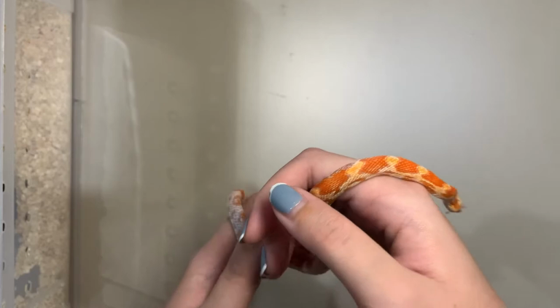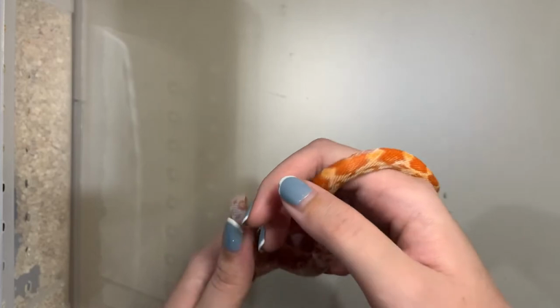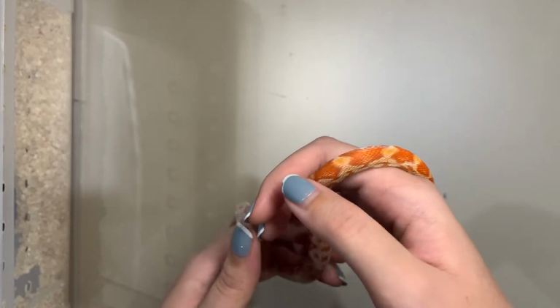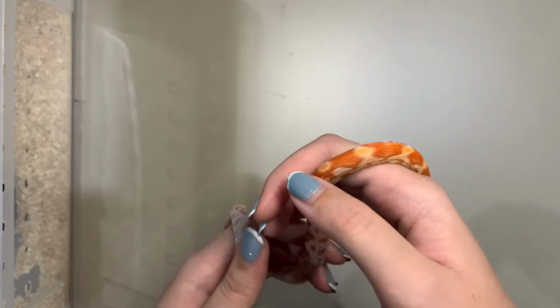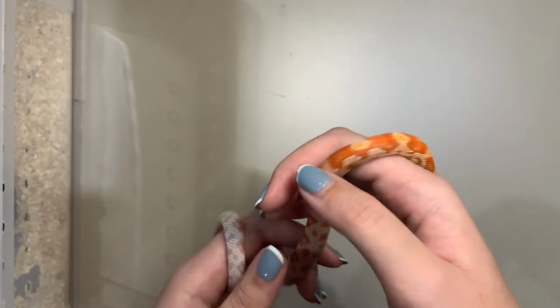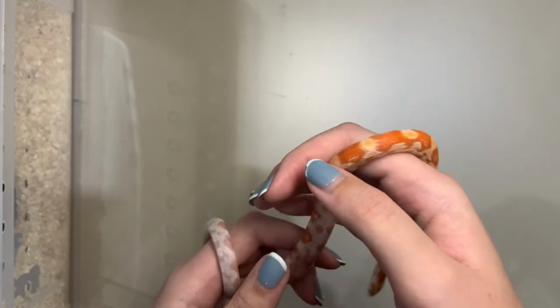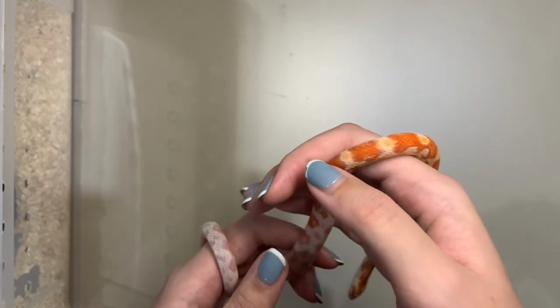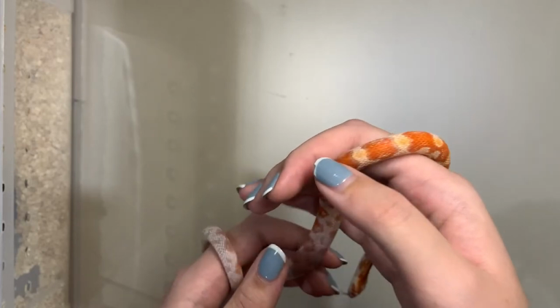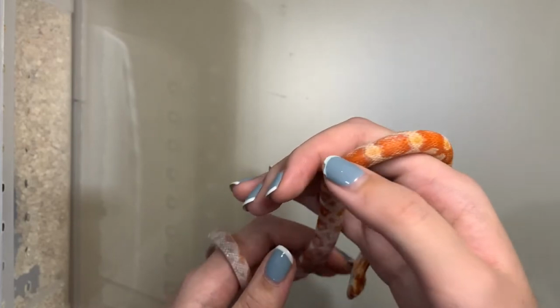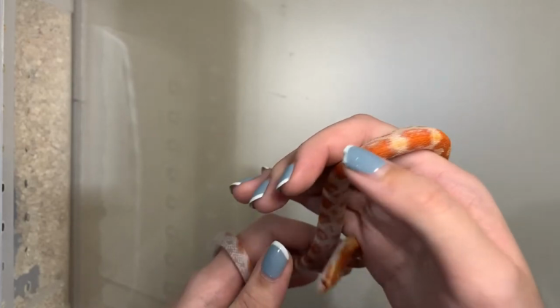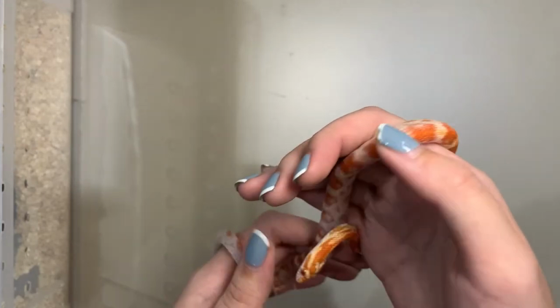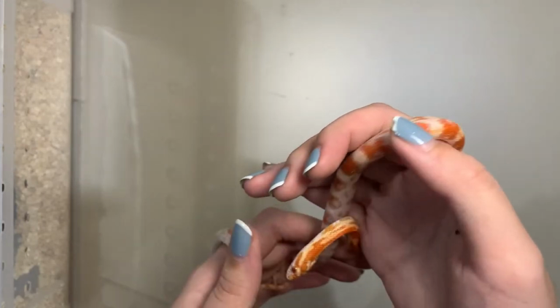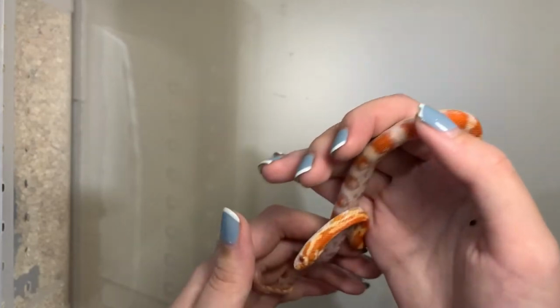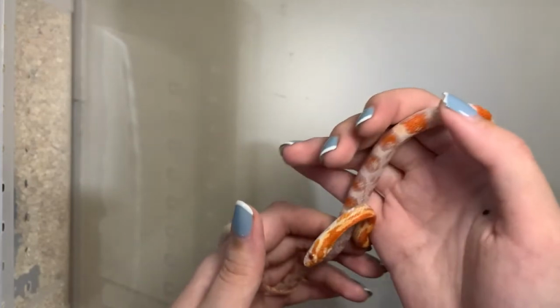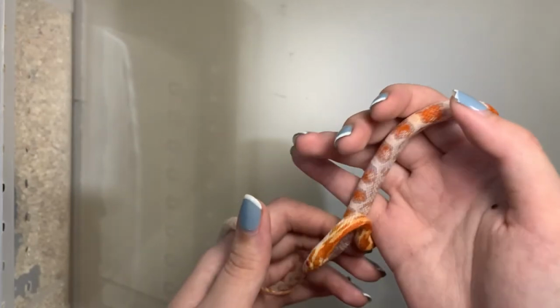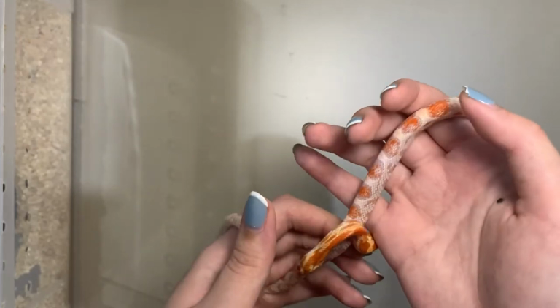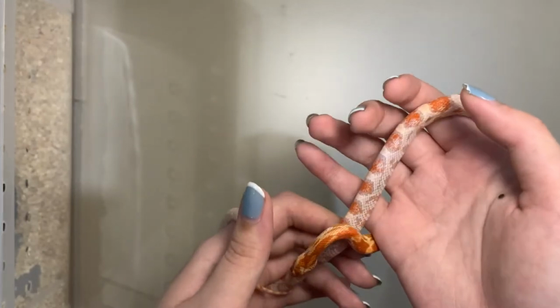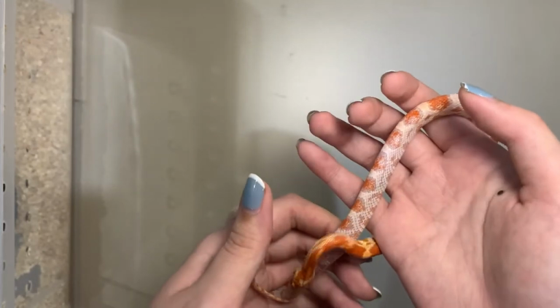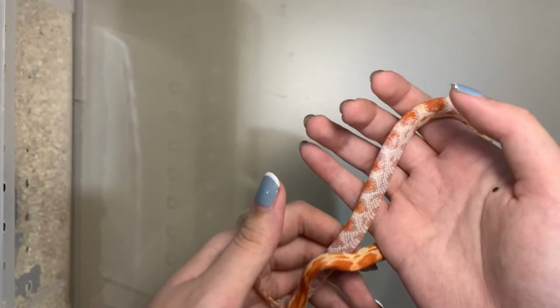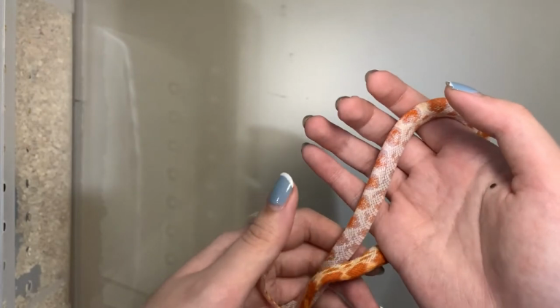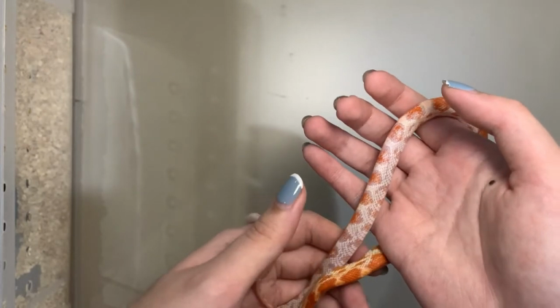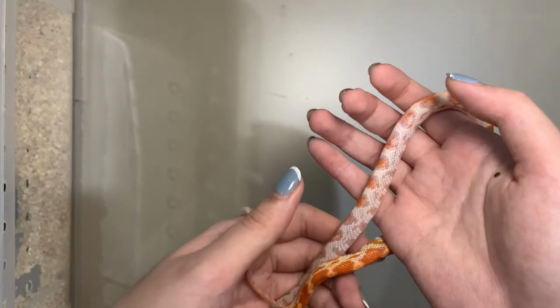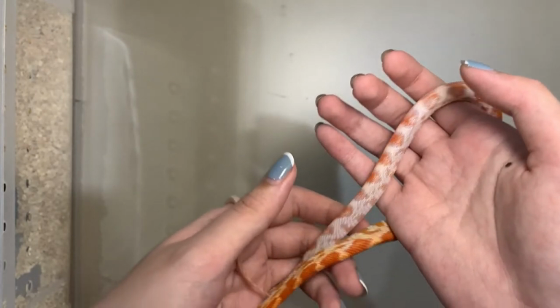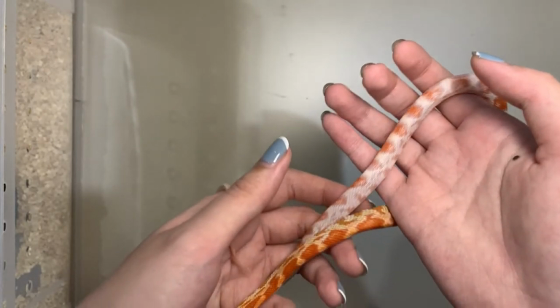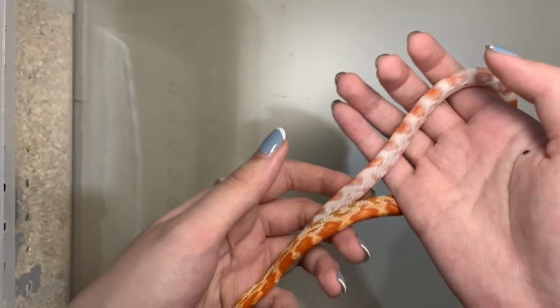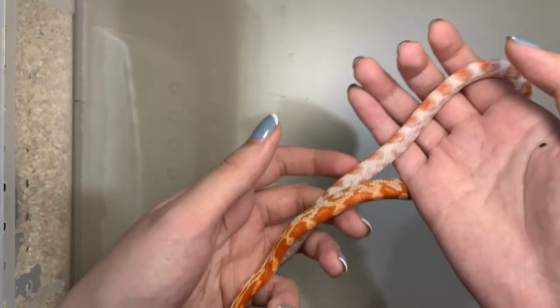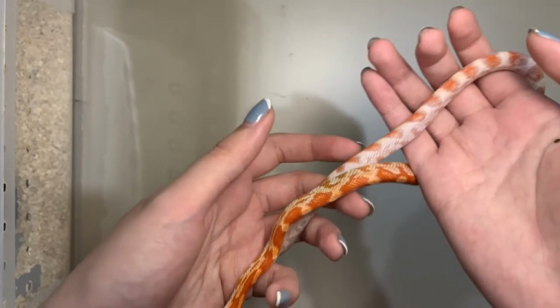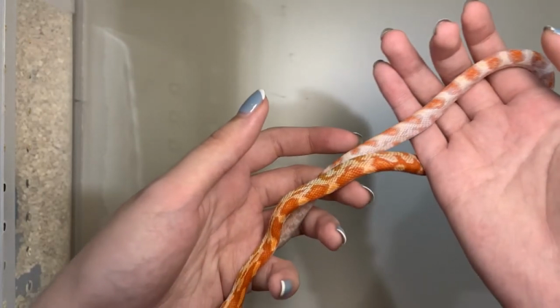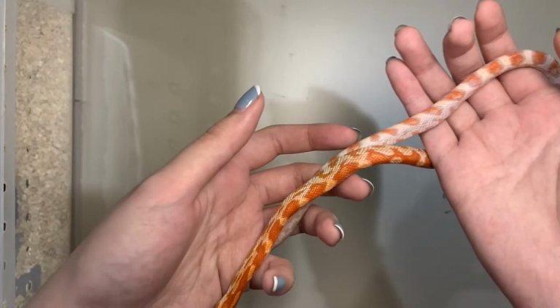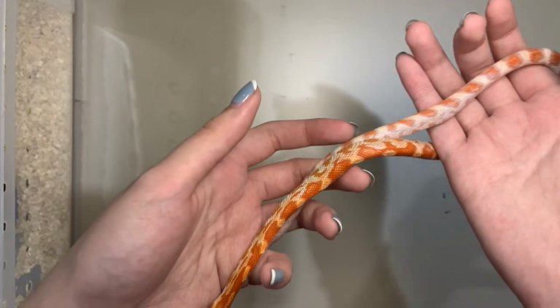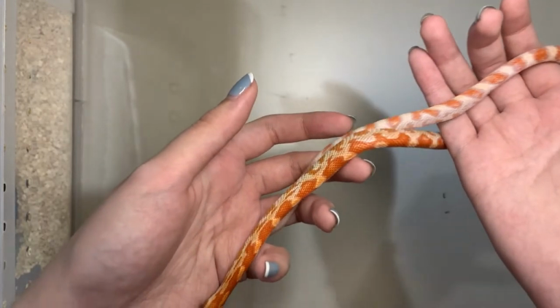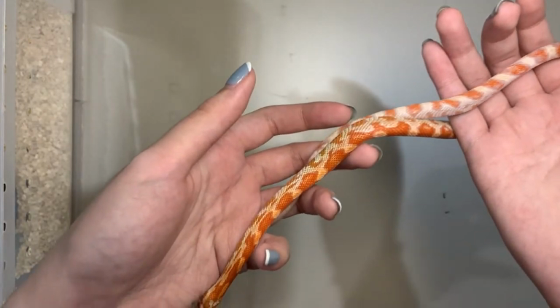For feeding snakes, I will make a separate clip with details for you.